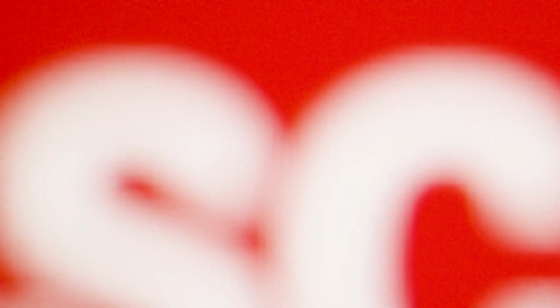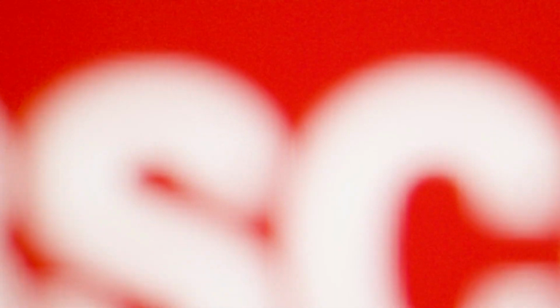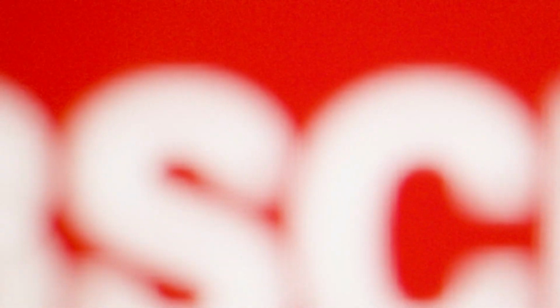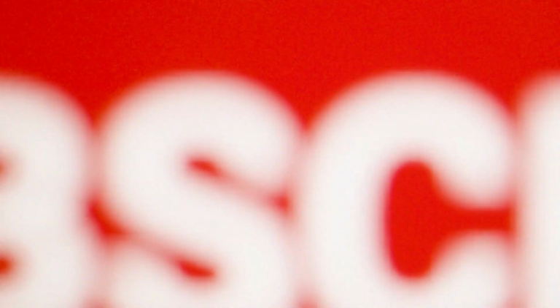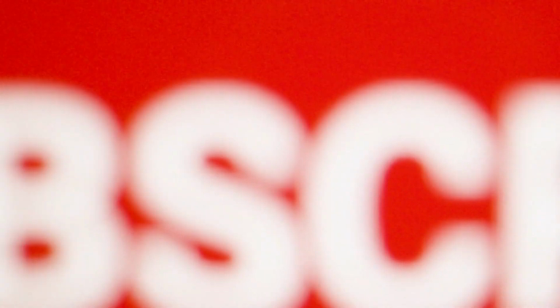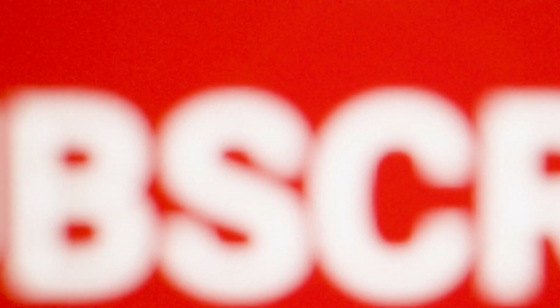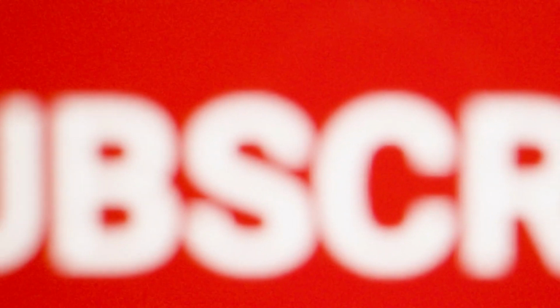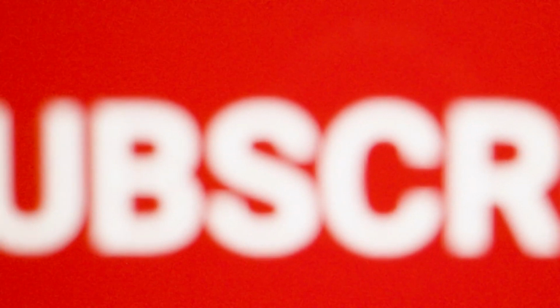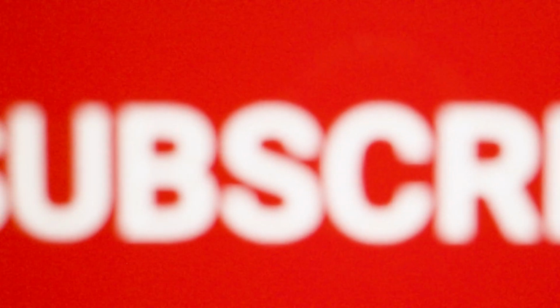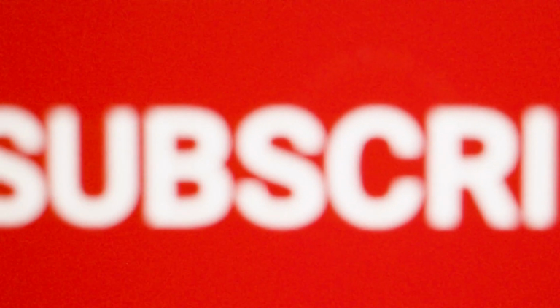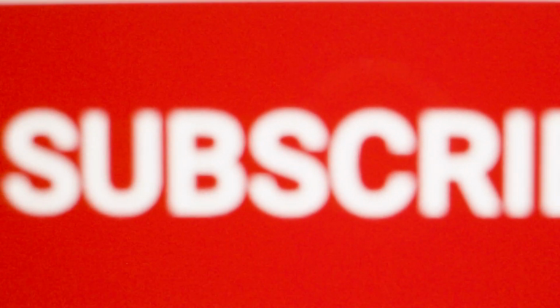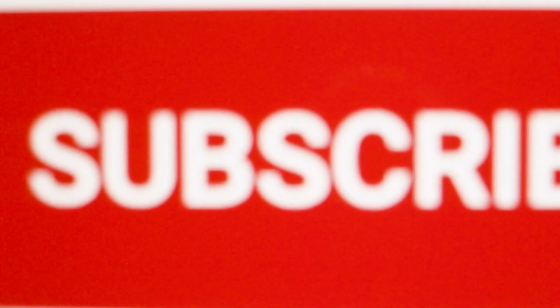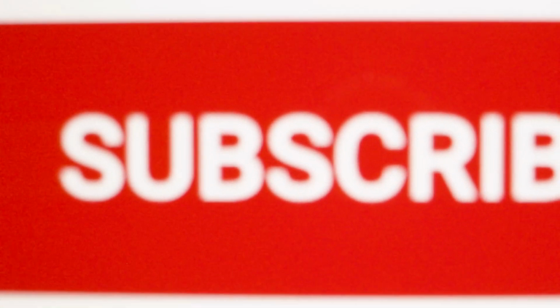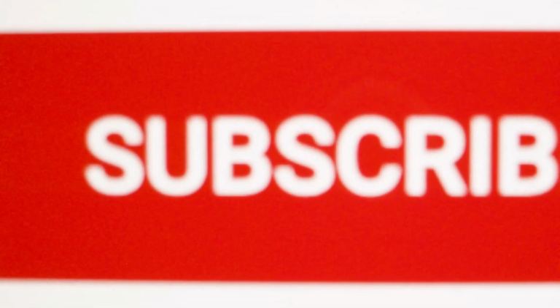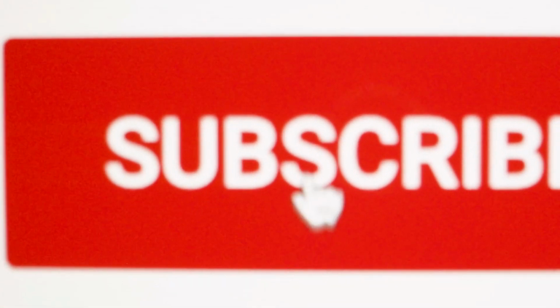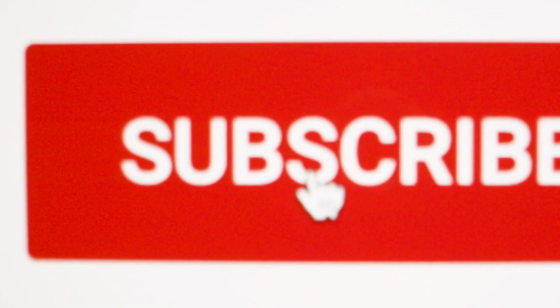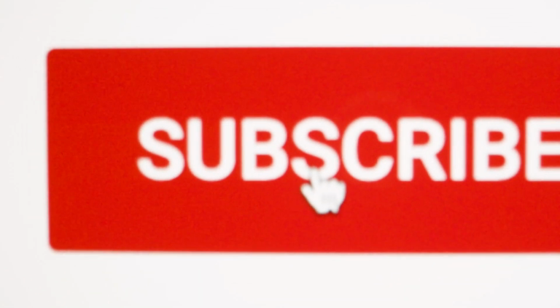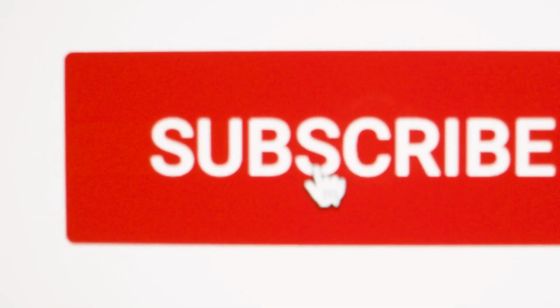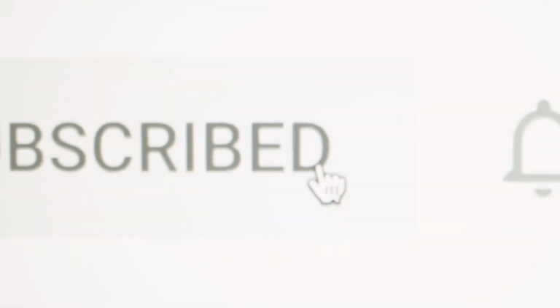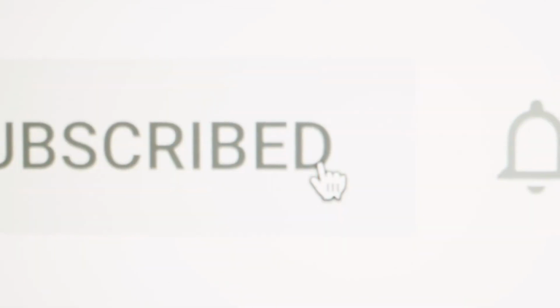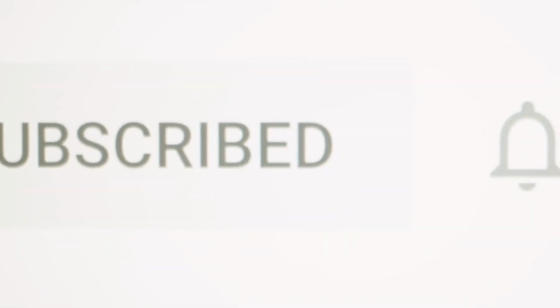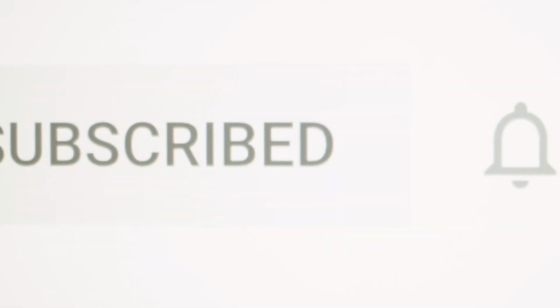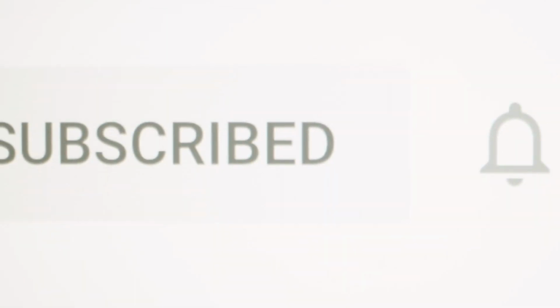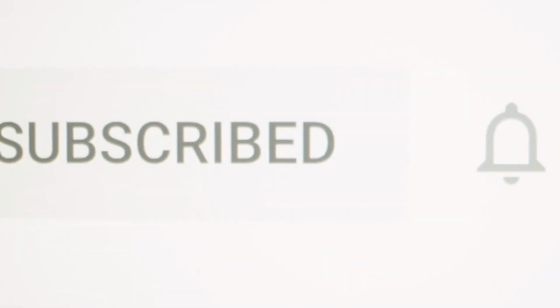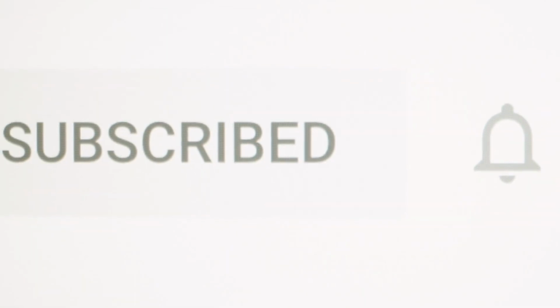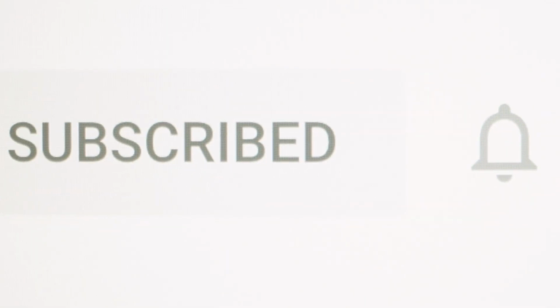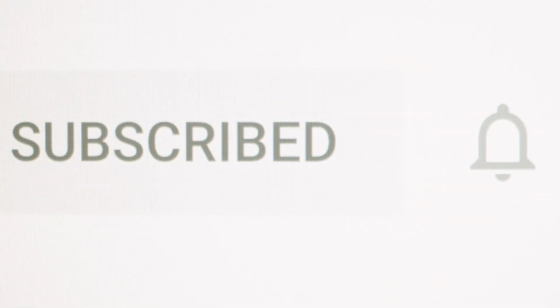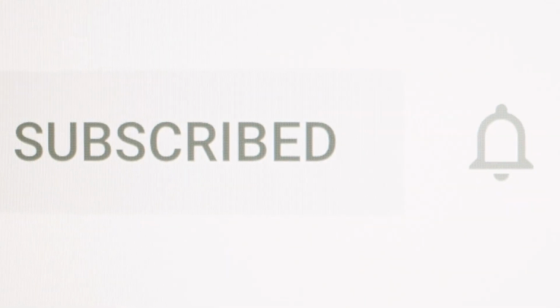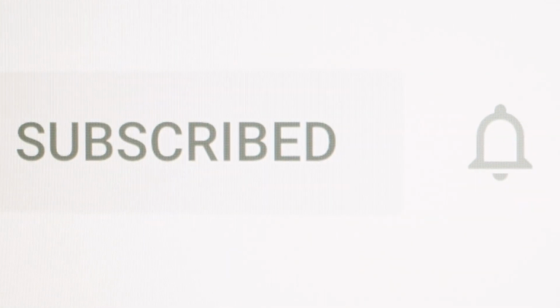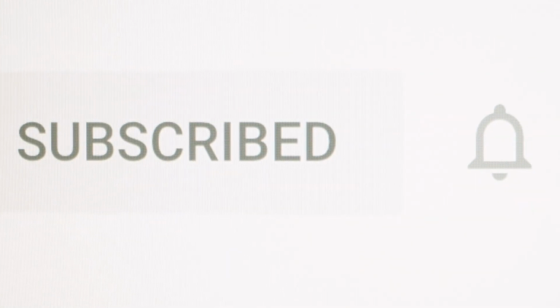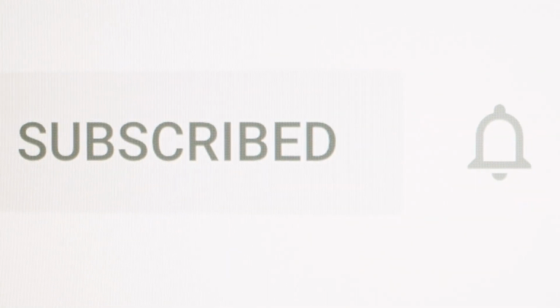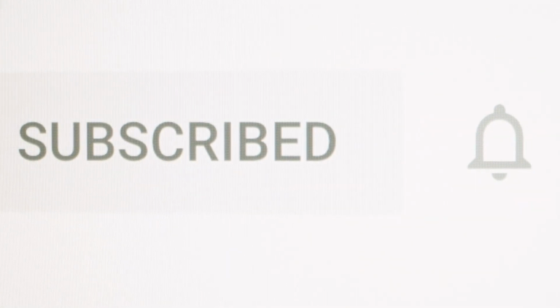If this video is helpful for you, then like and share my video, and subscribe to my YouTube channel.